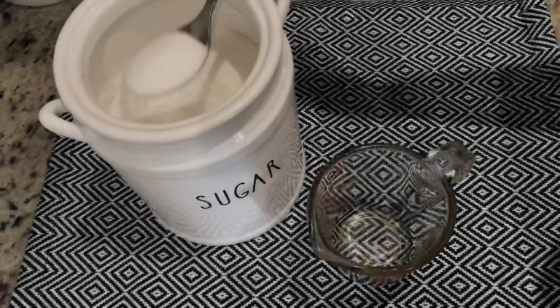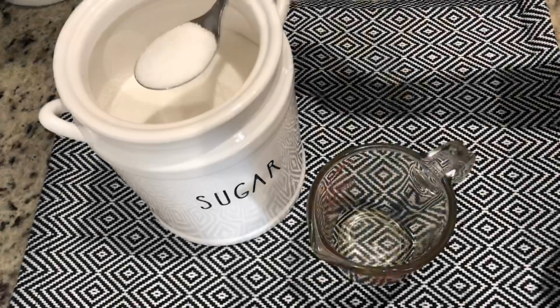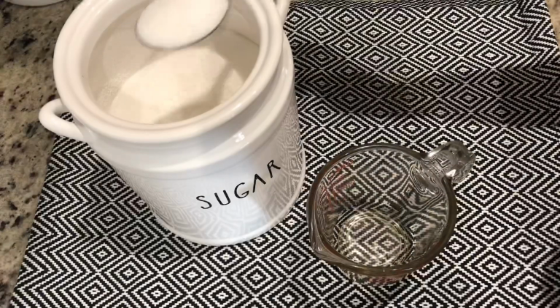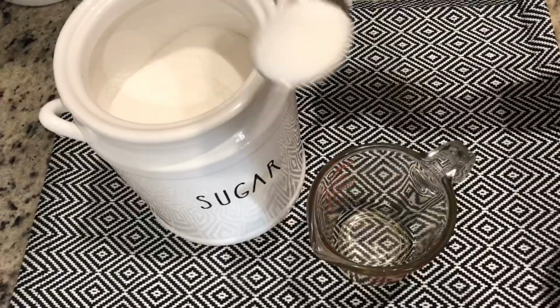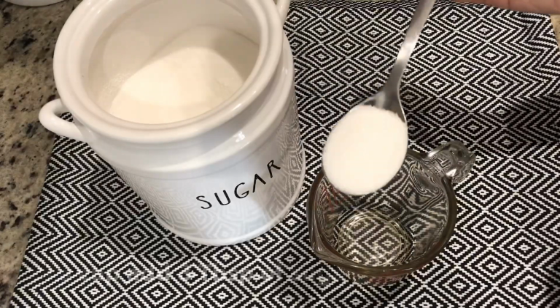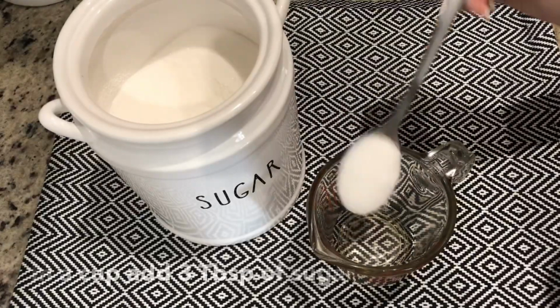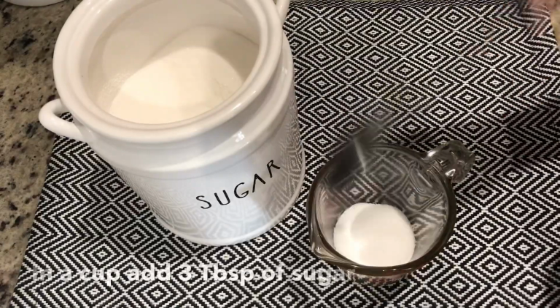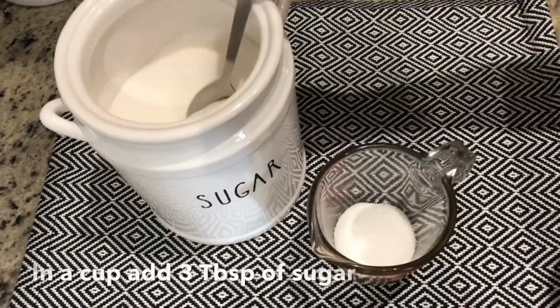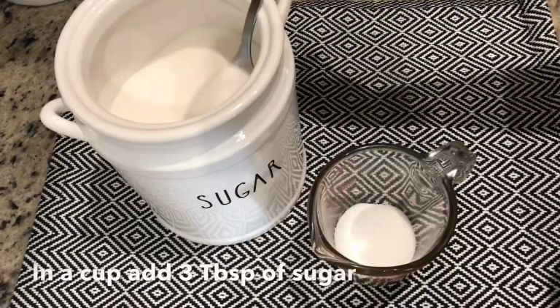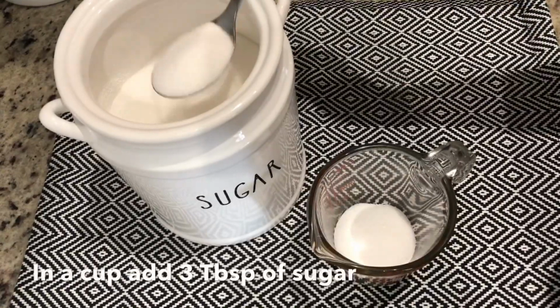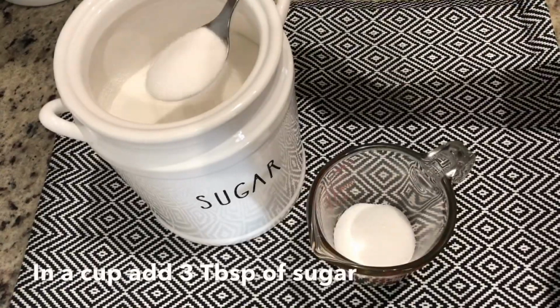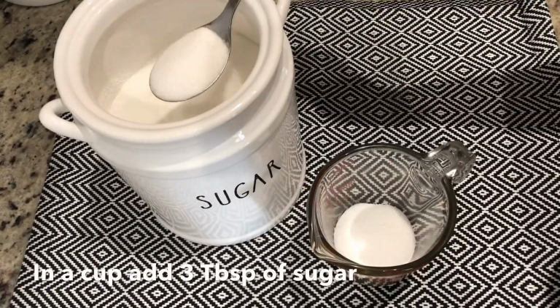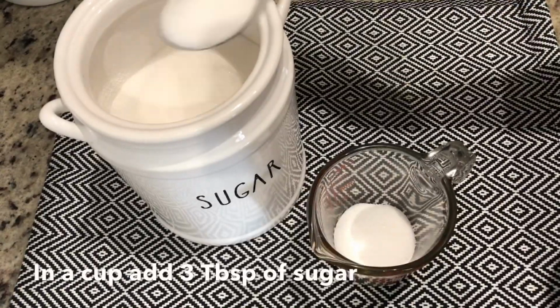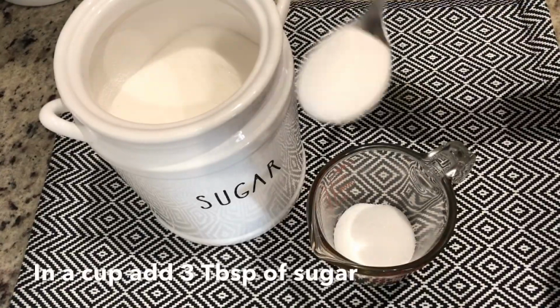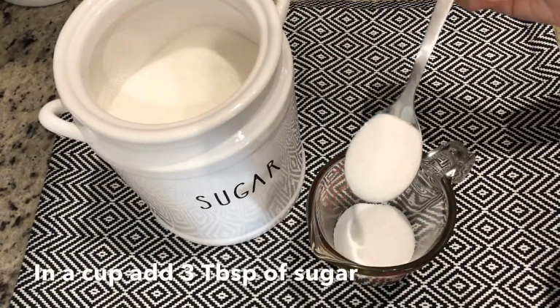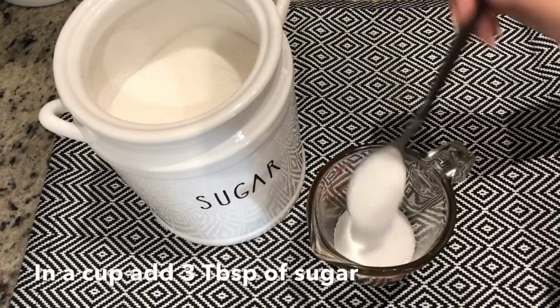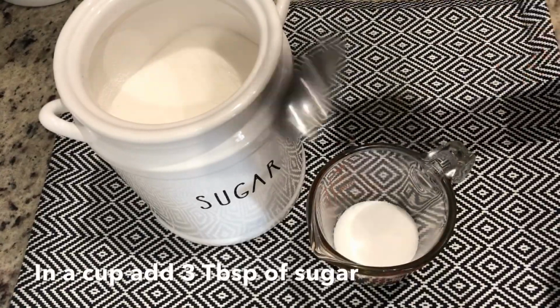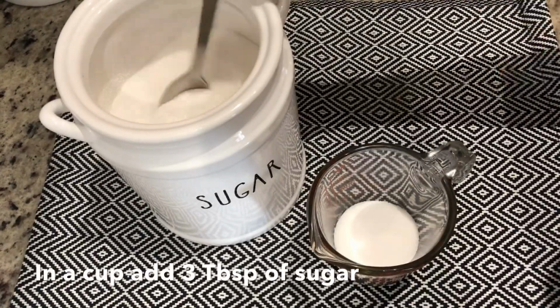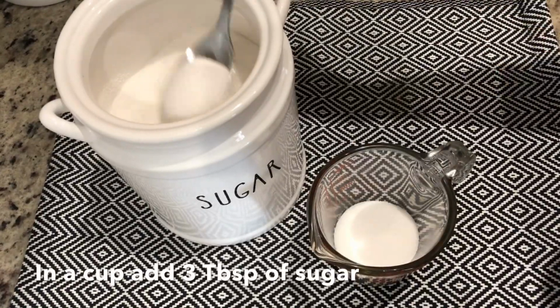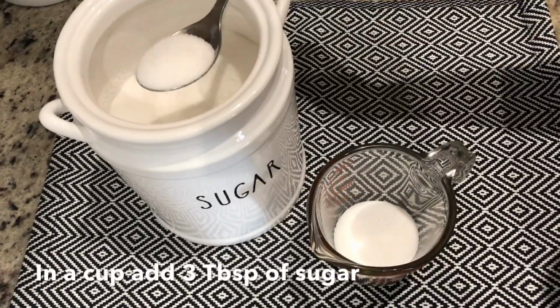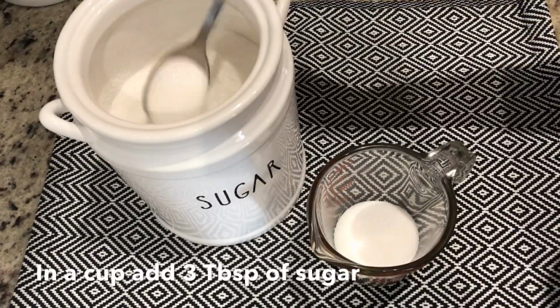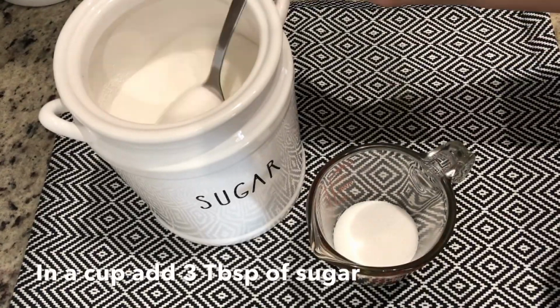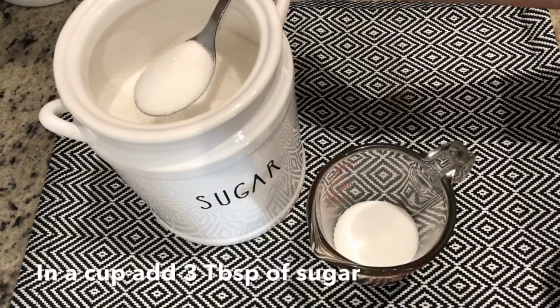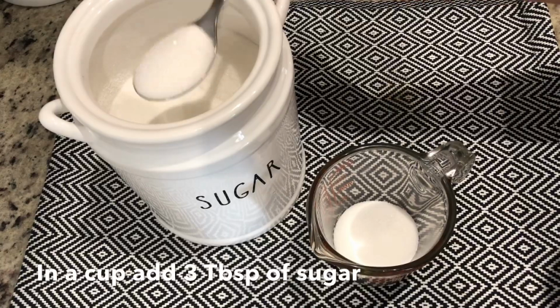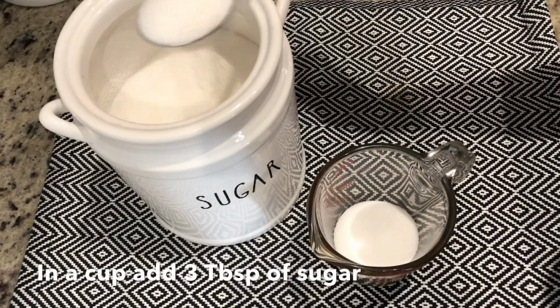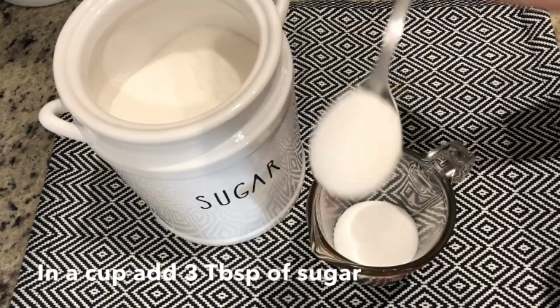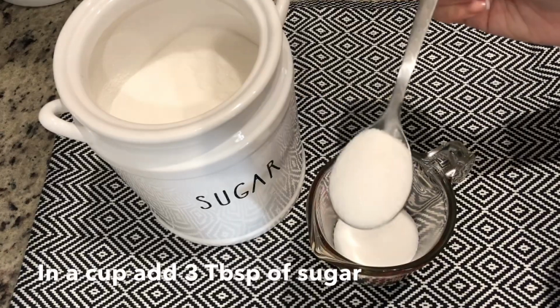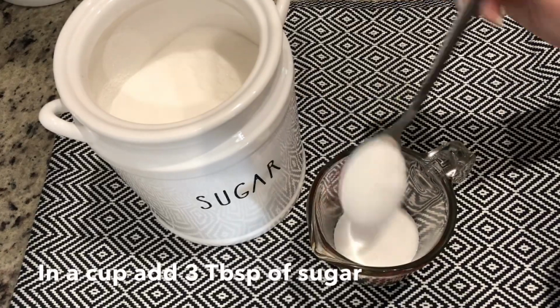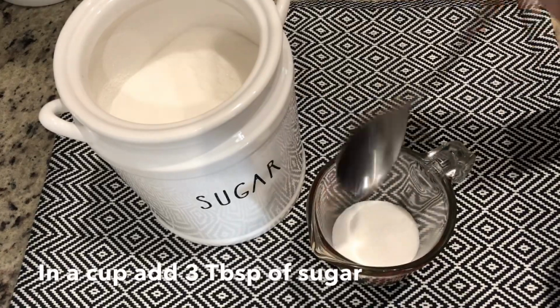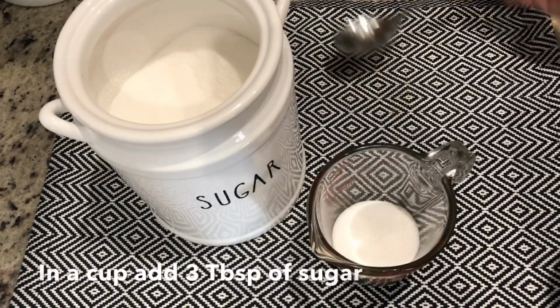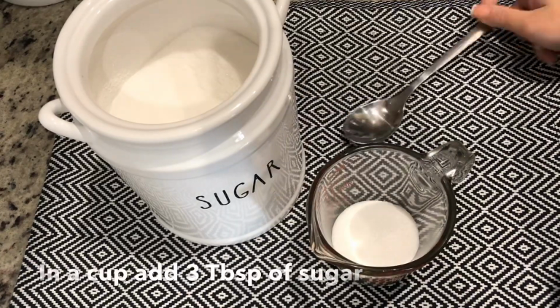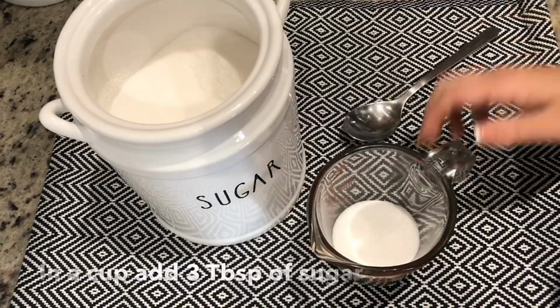Now to make the famous espumita, you're going to put three tablespoons of sugar into a cup.